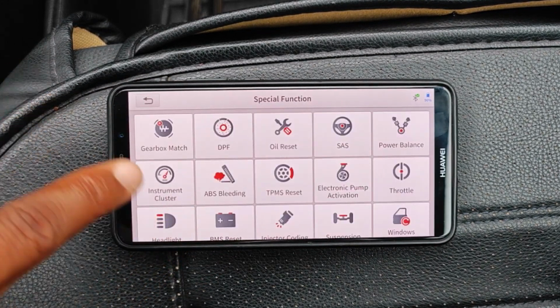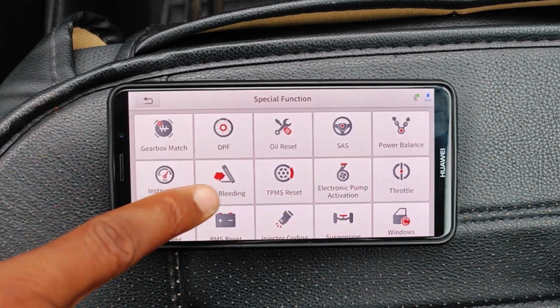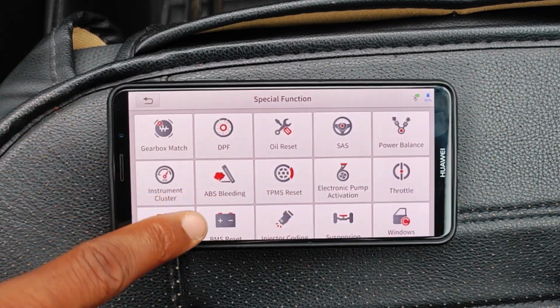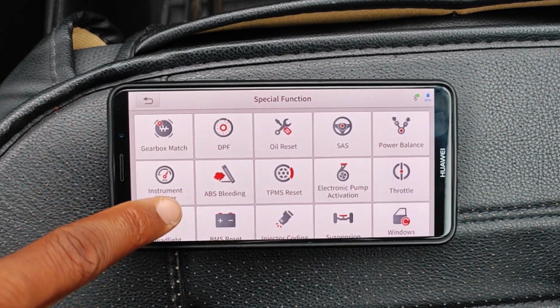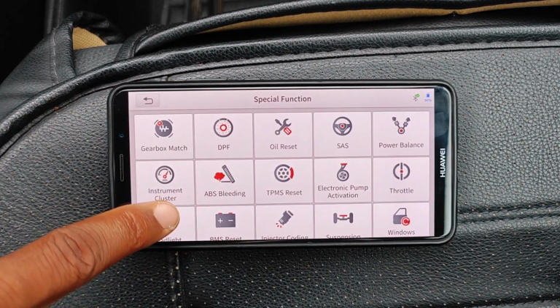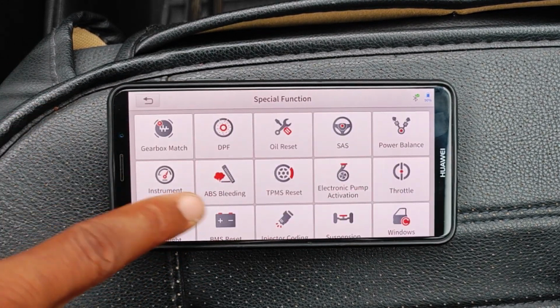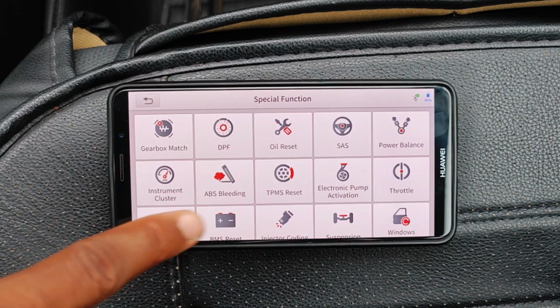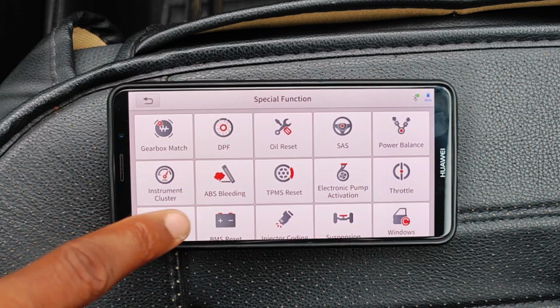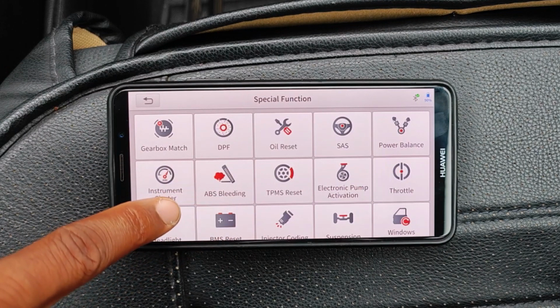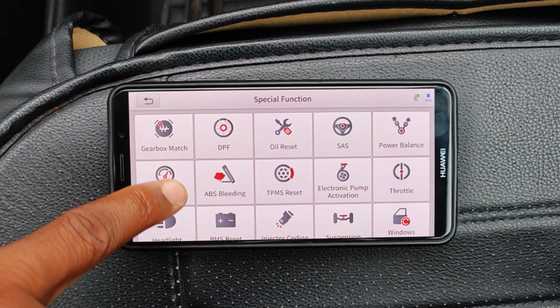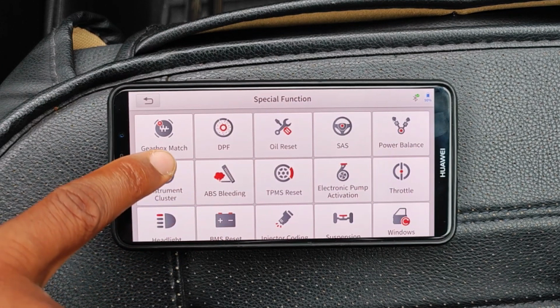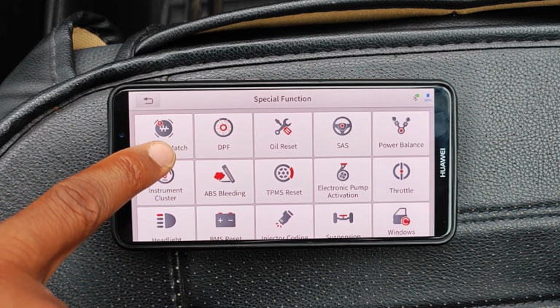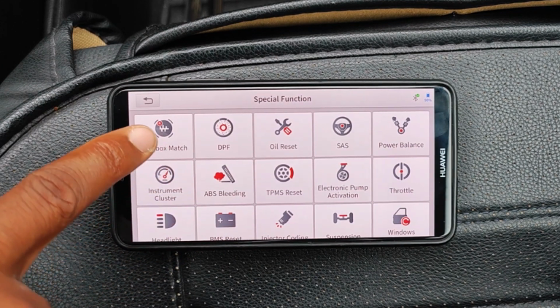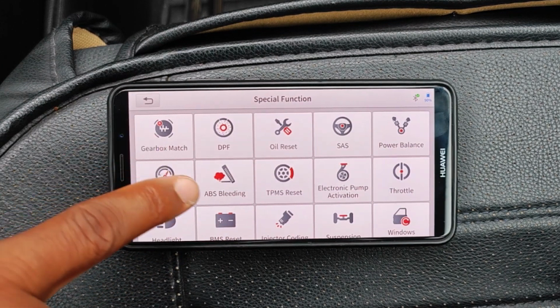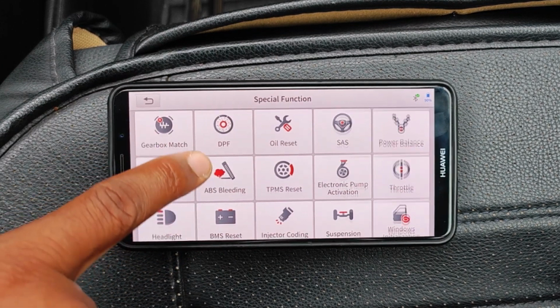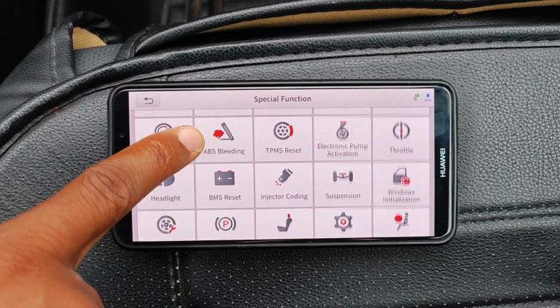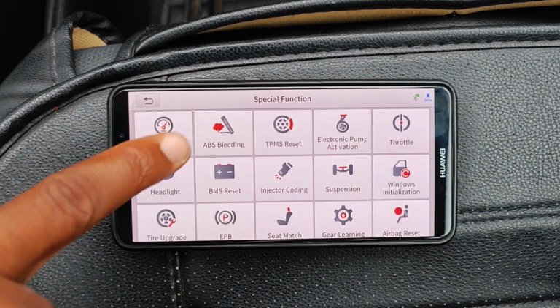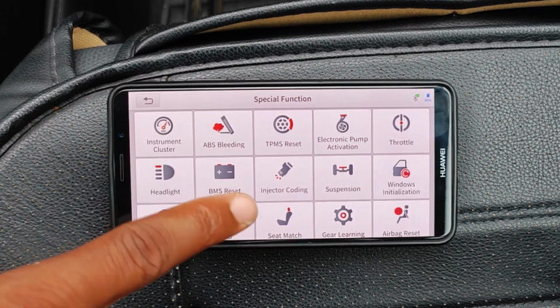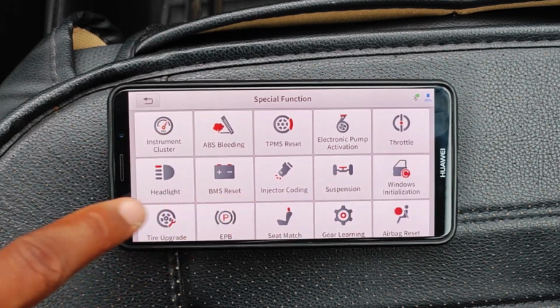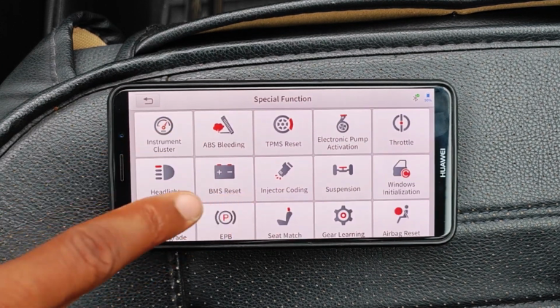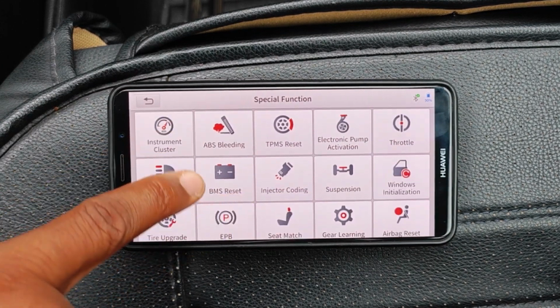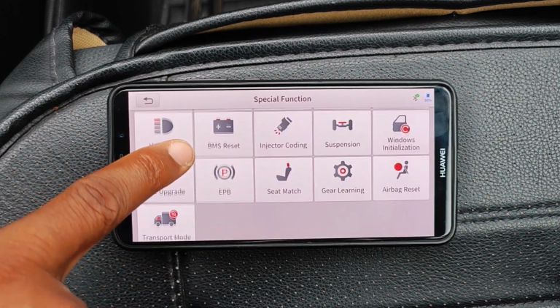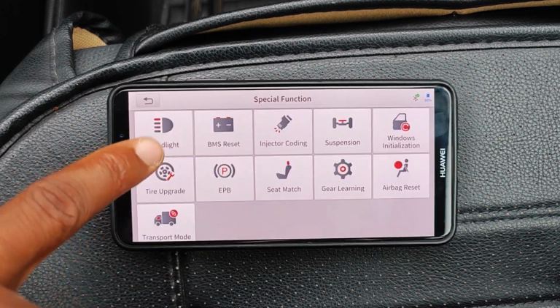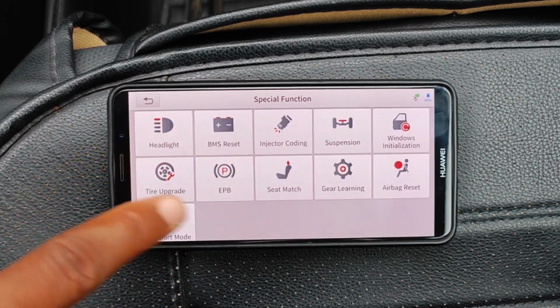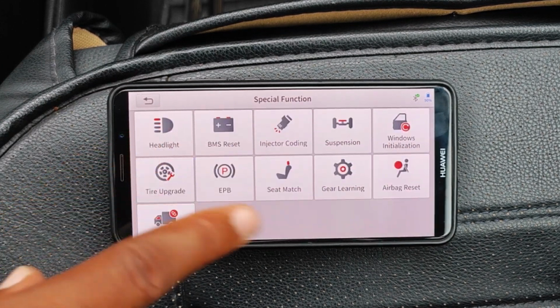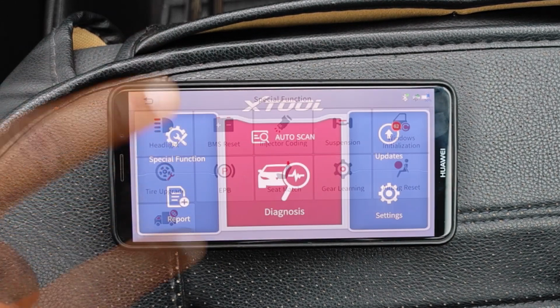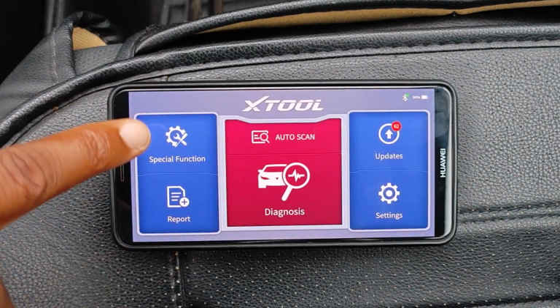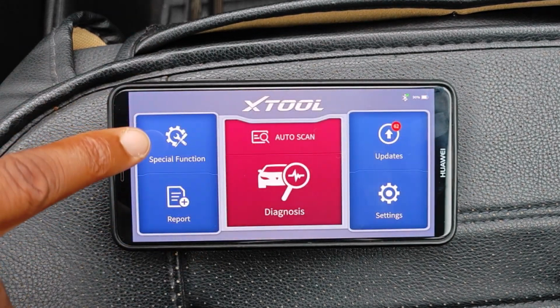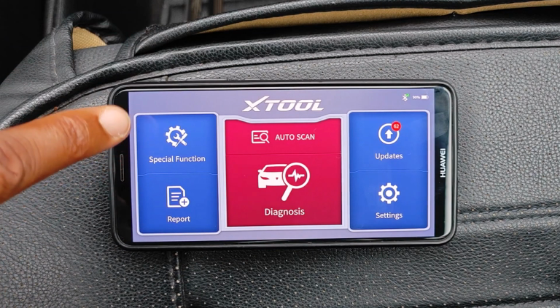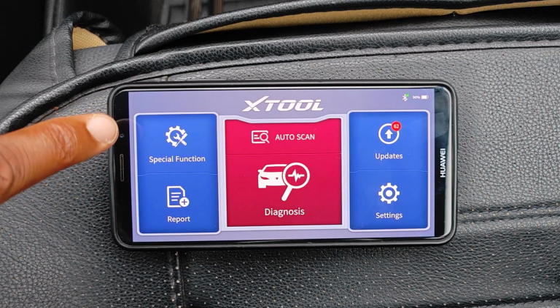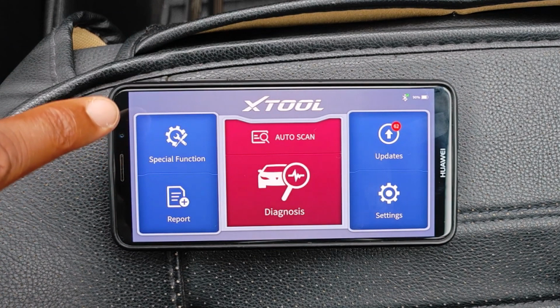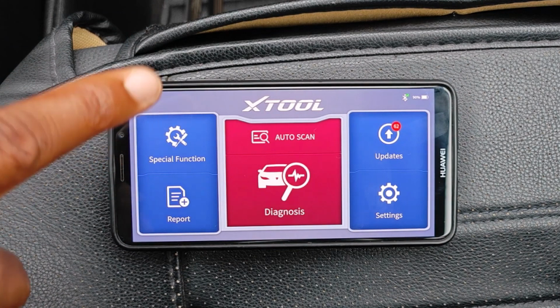And then of course, ABS bleeding, TPMS reset, injector coding, and so on — those are the special functions.